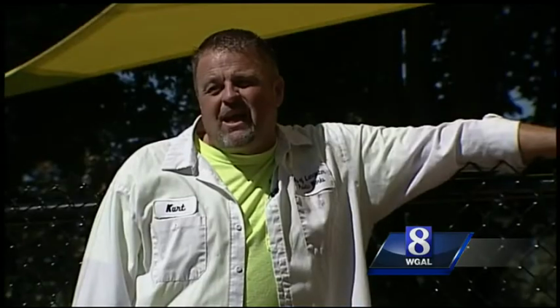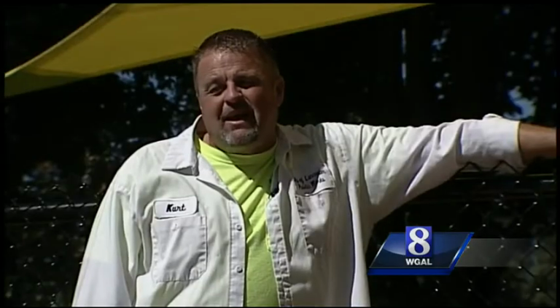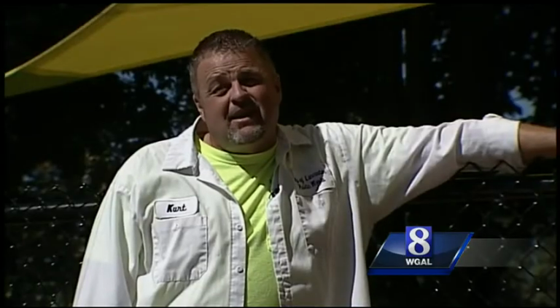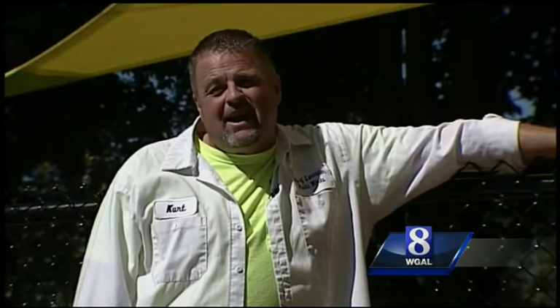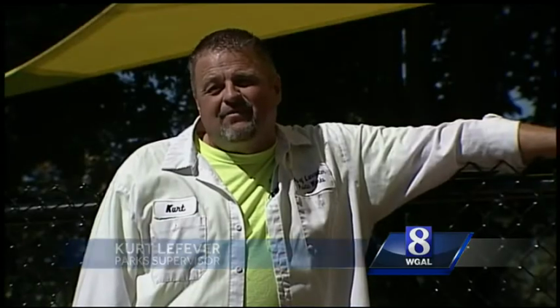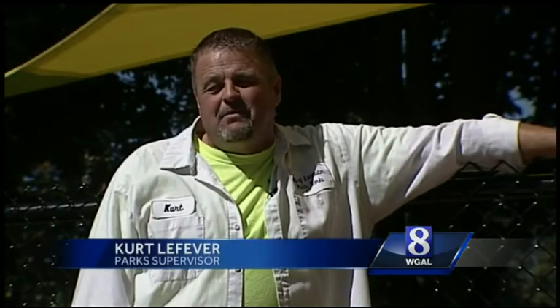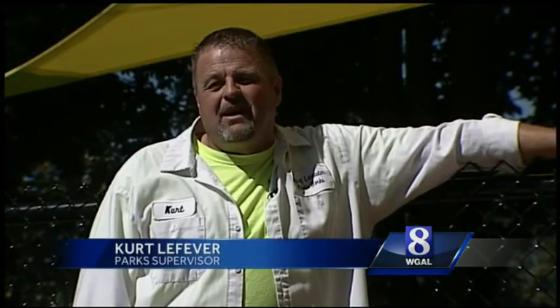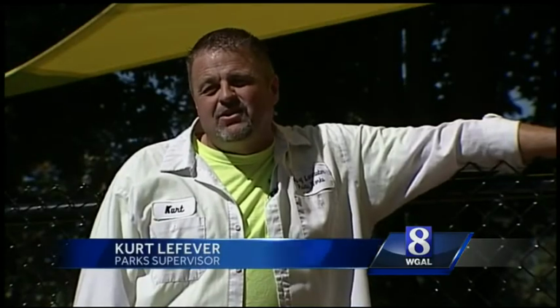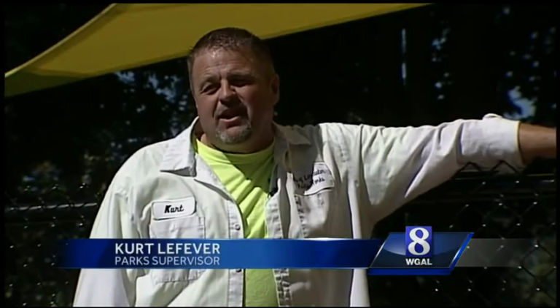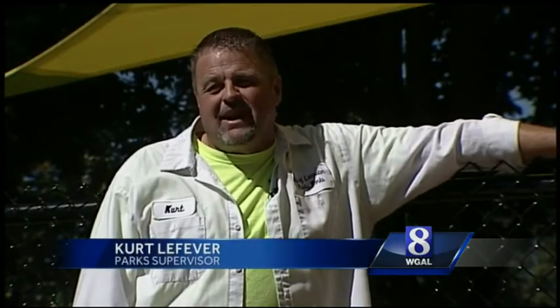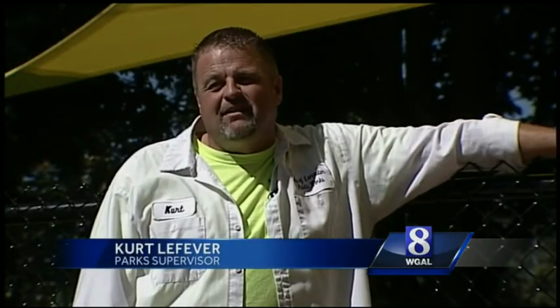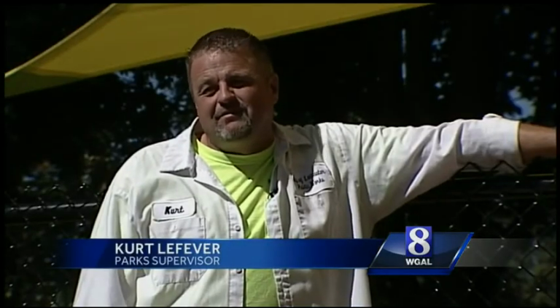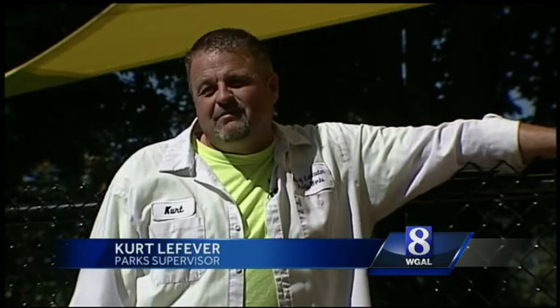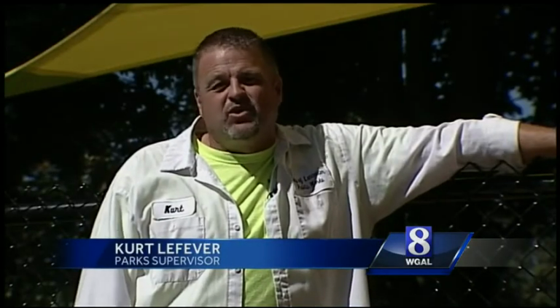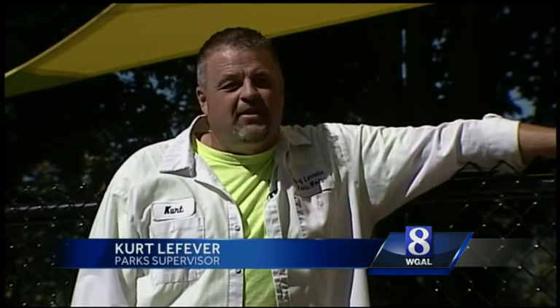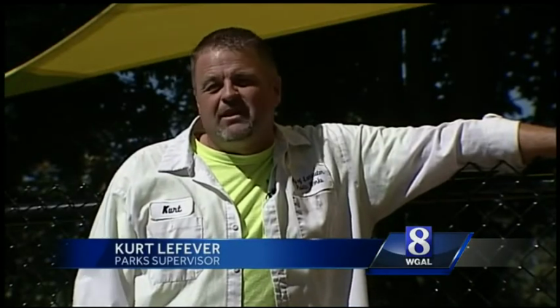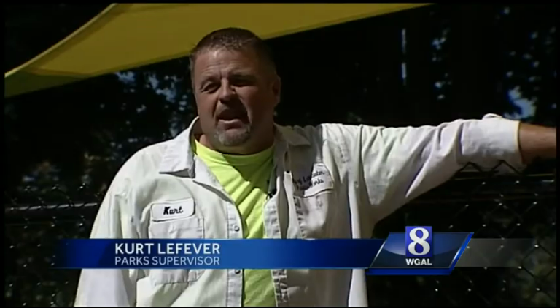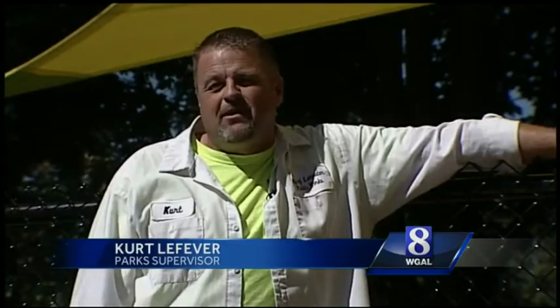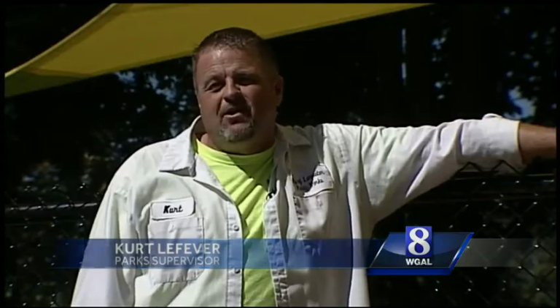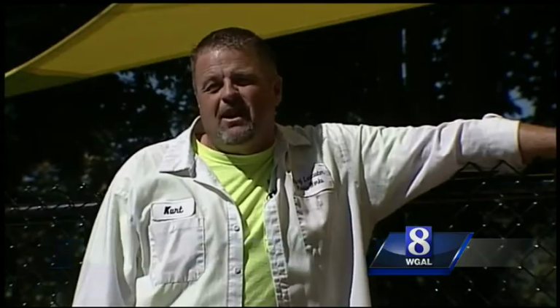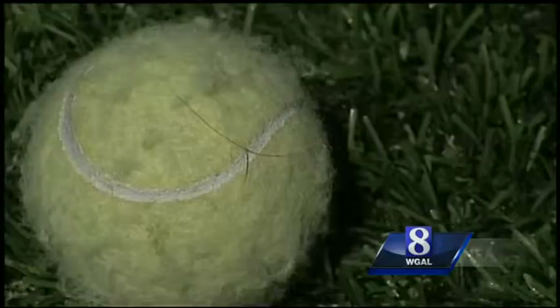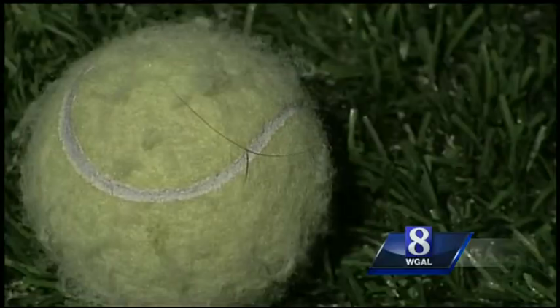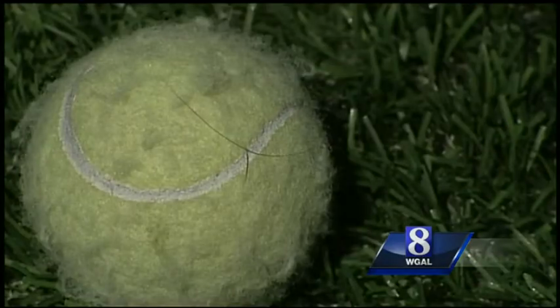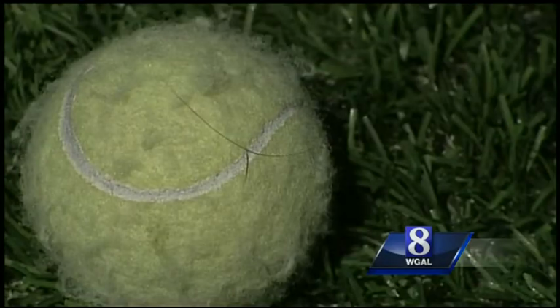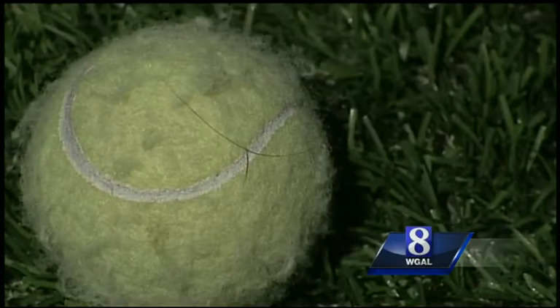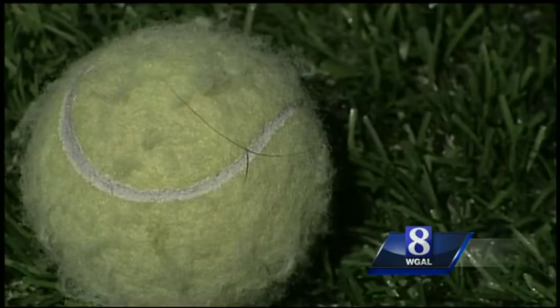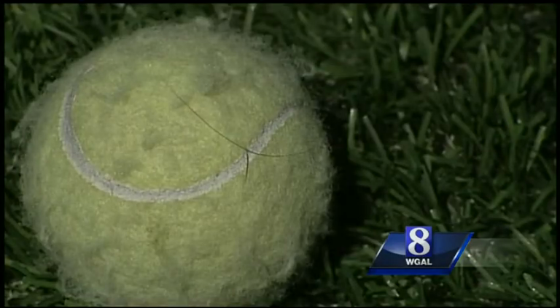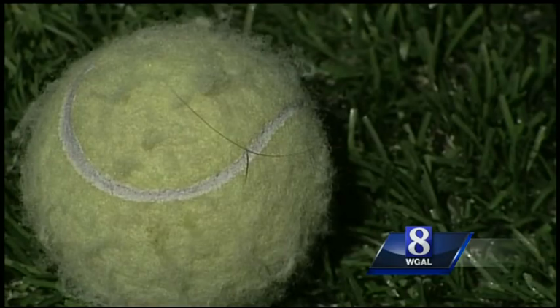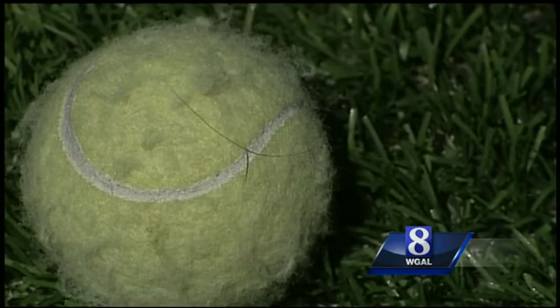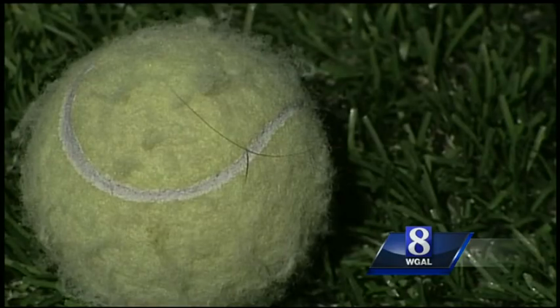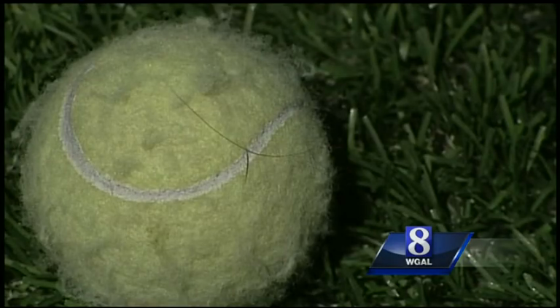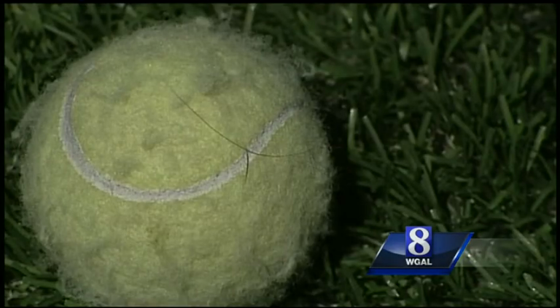Every day I have to come by and check it out and make sure everything's operating all right — like the tree that launches tennis balls.